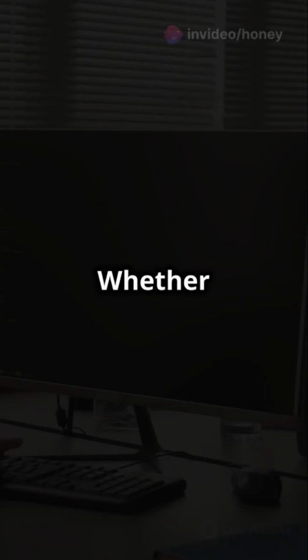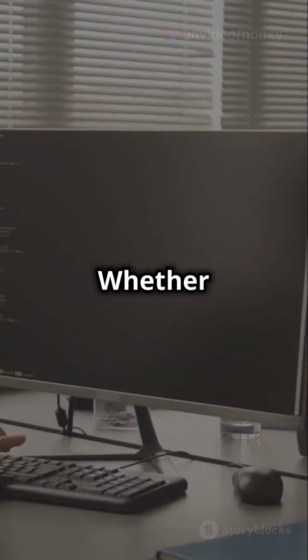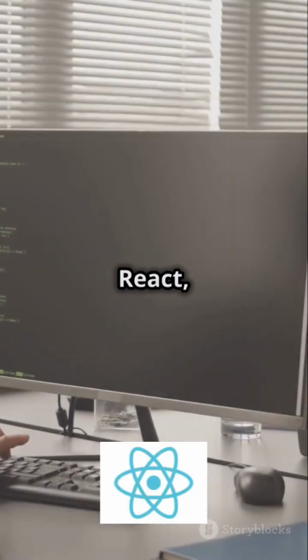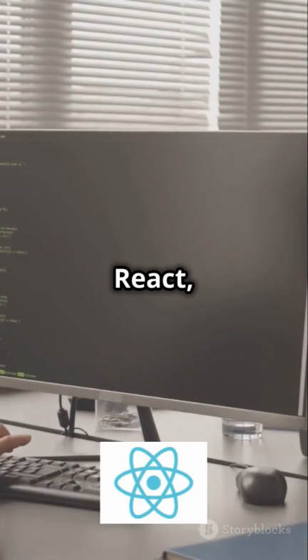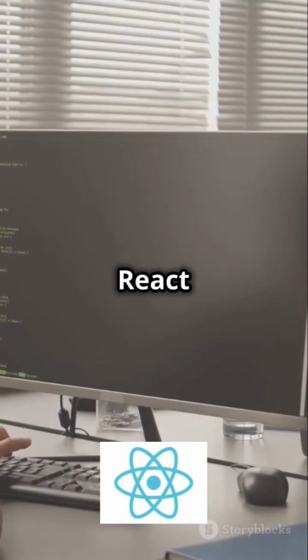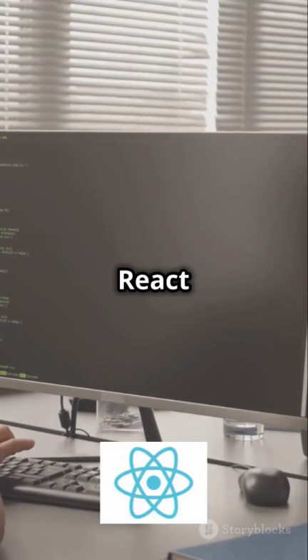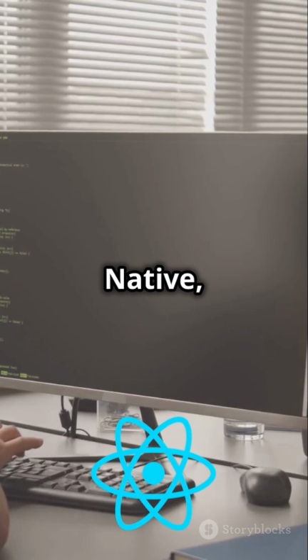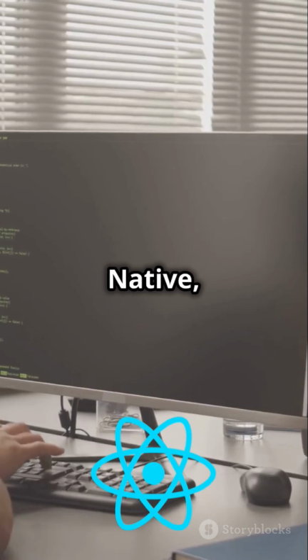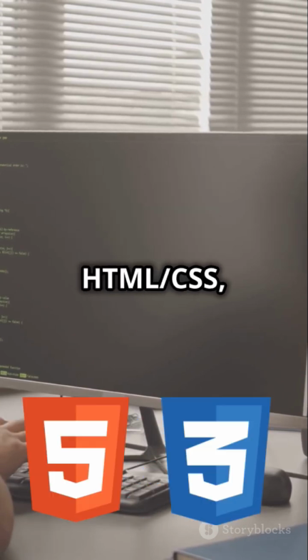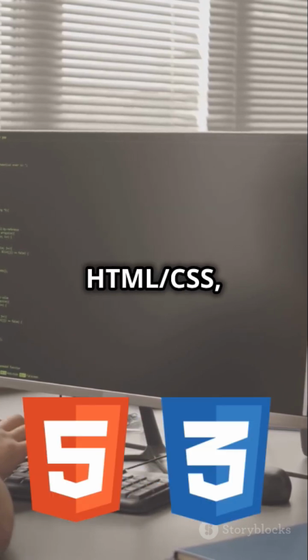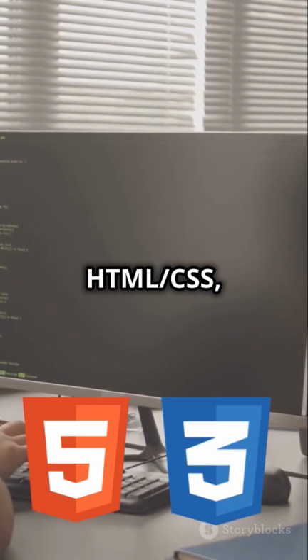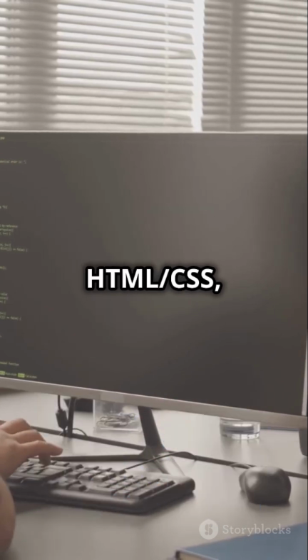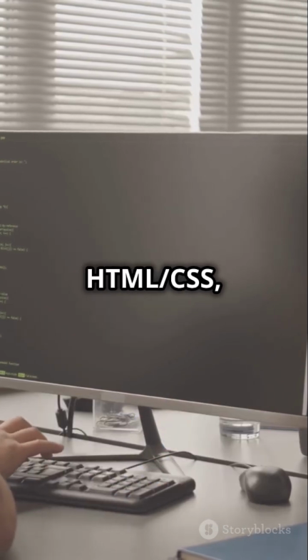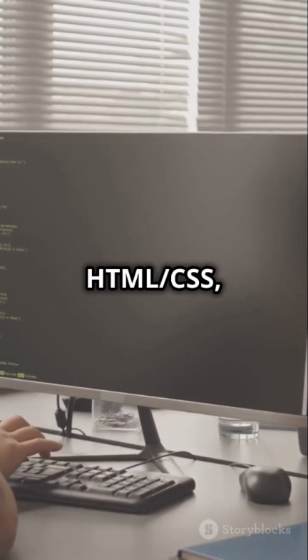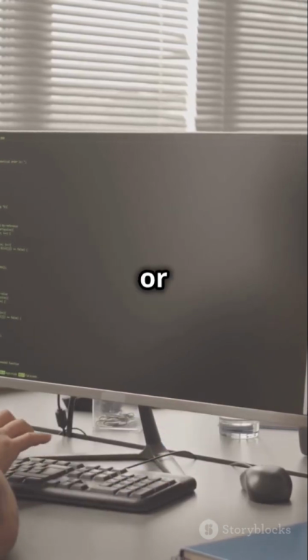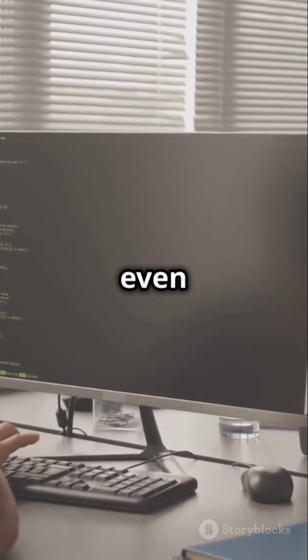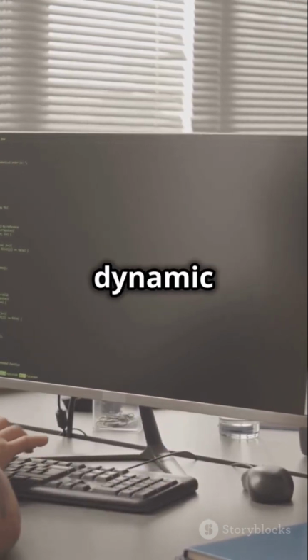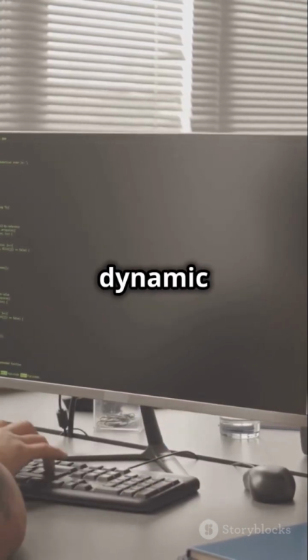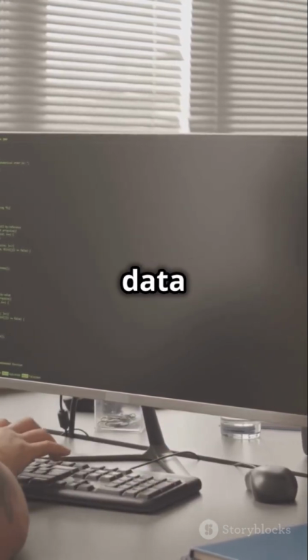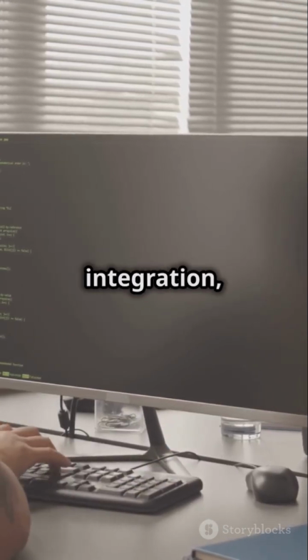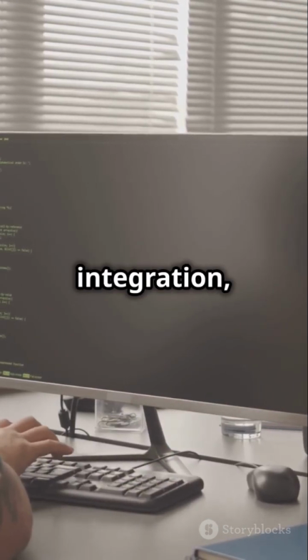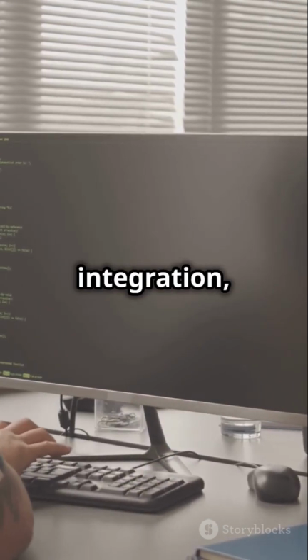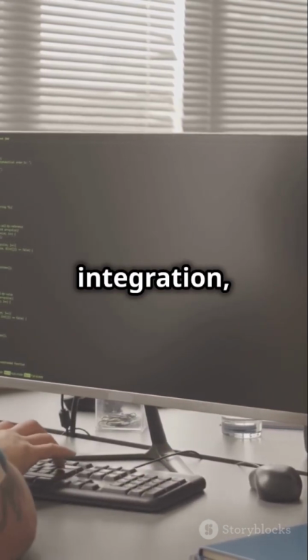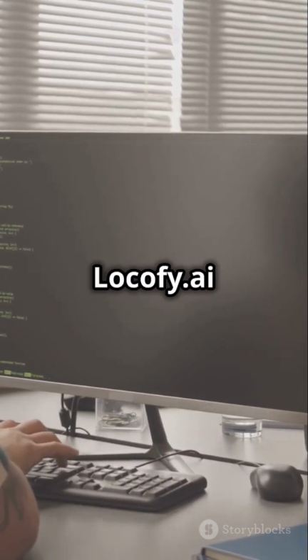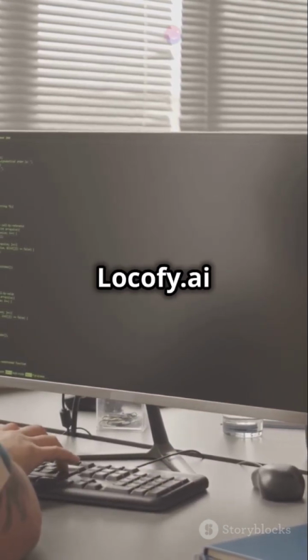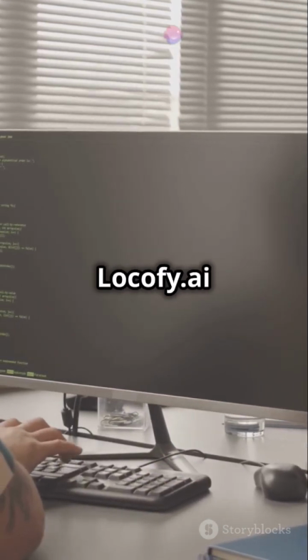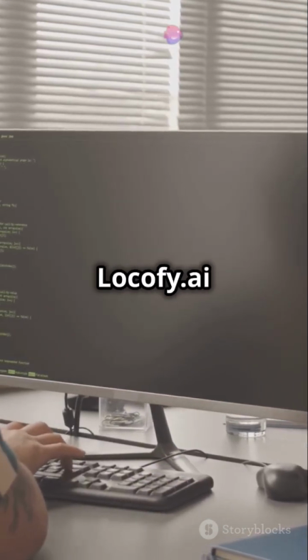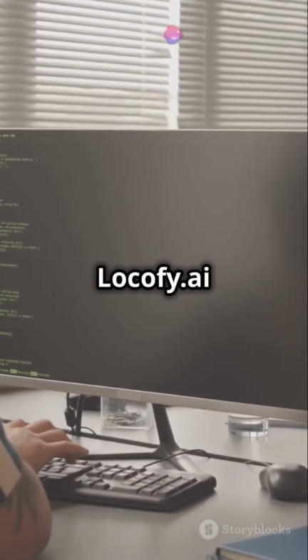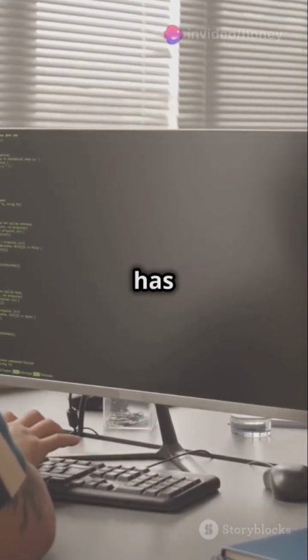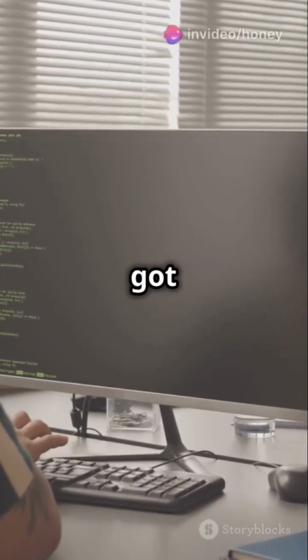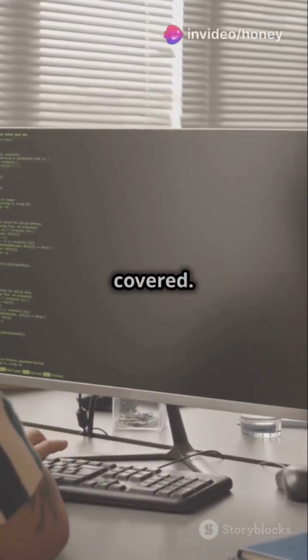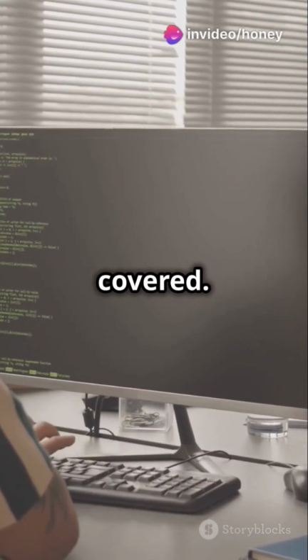Whether it's React, React Native, HTML, CSS, or even Dynamic Data Integration, Lokofy.ai has got you covered.